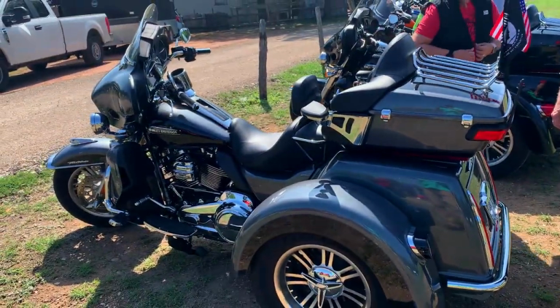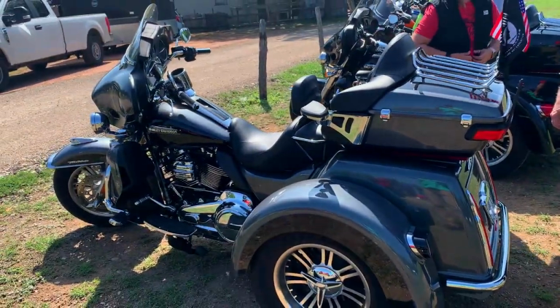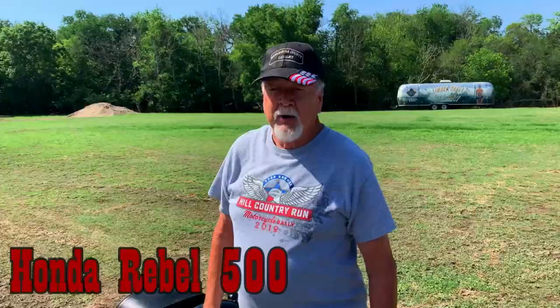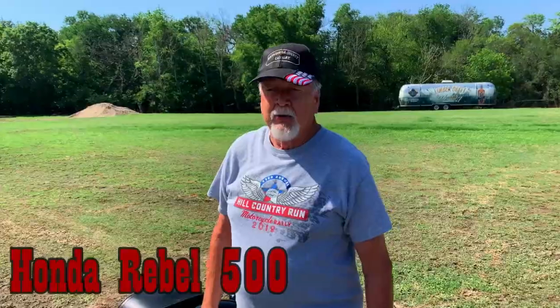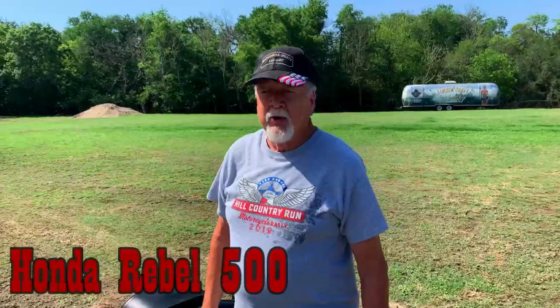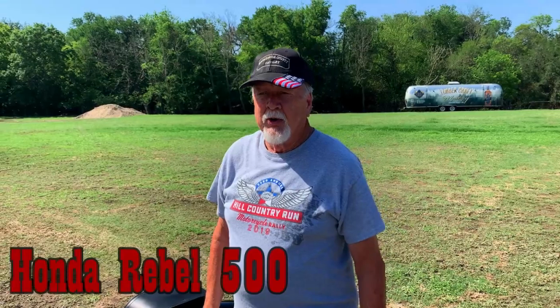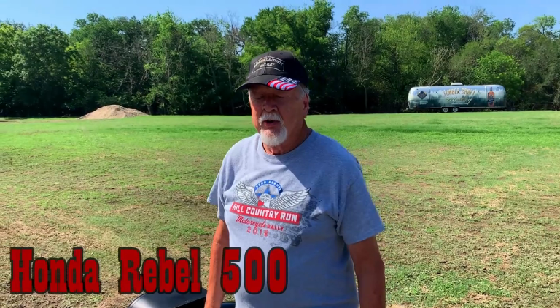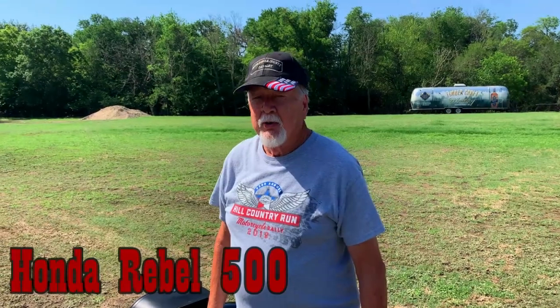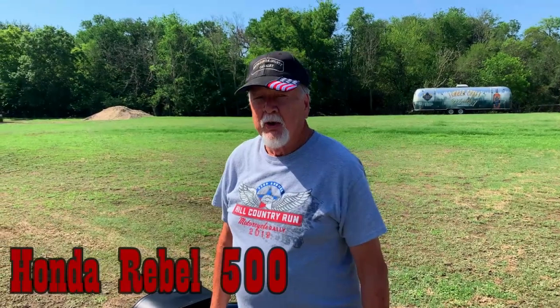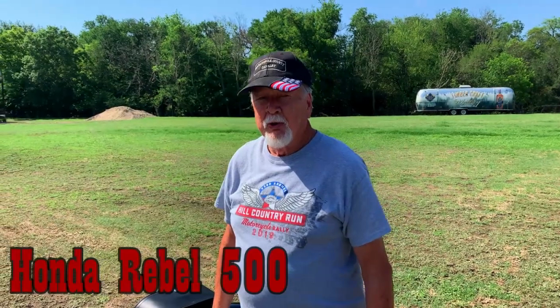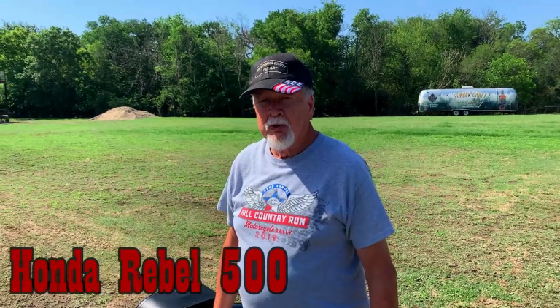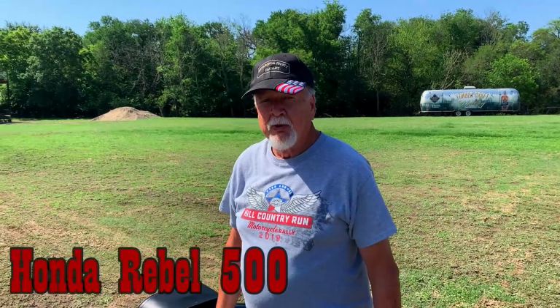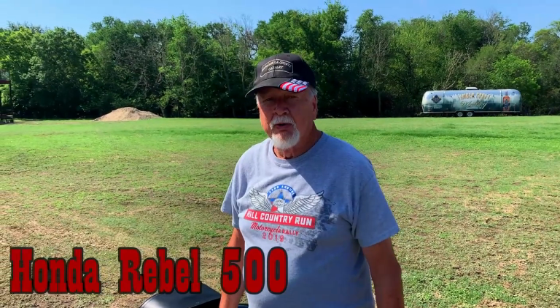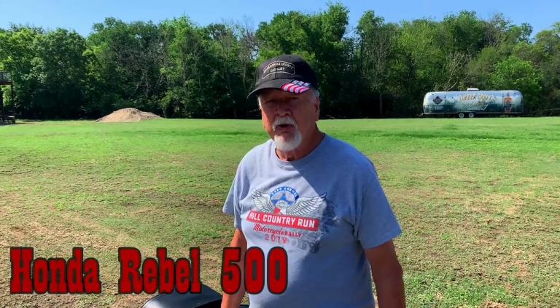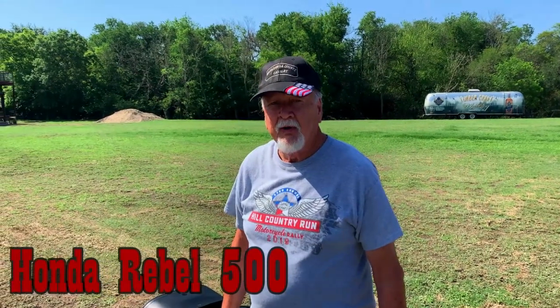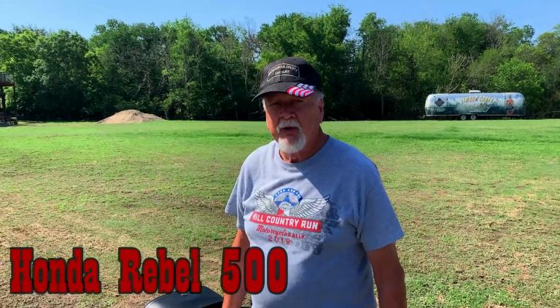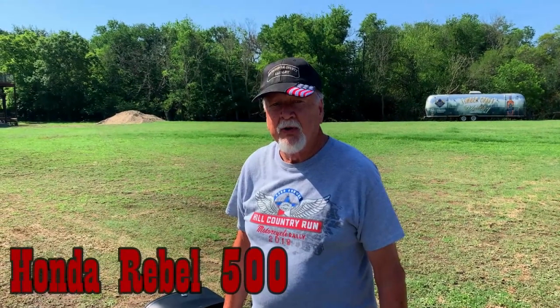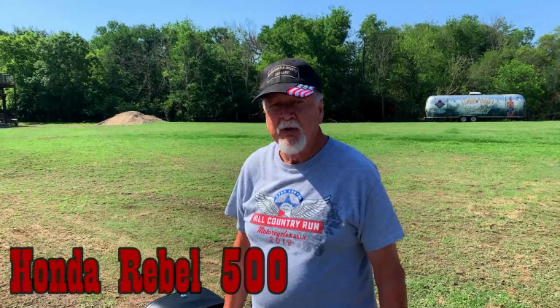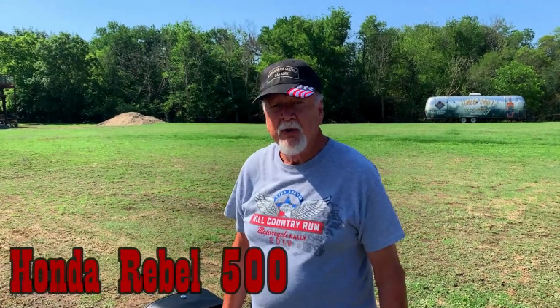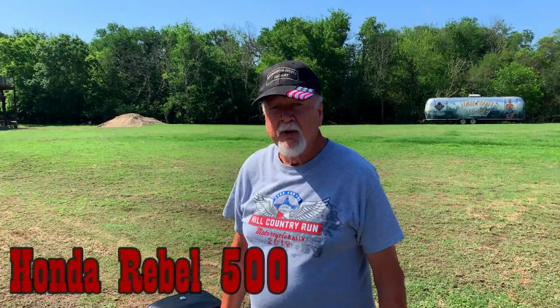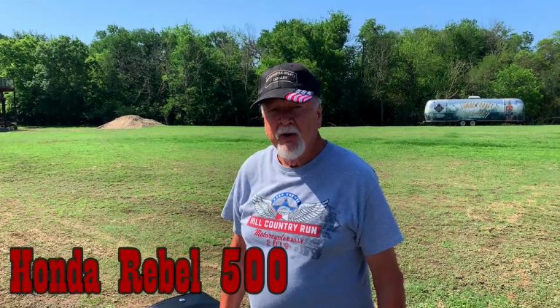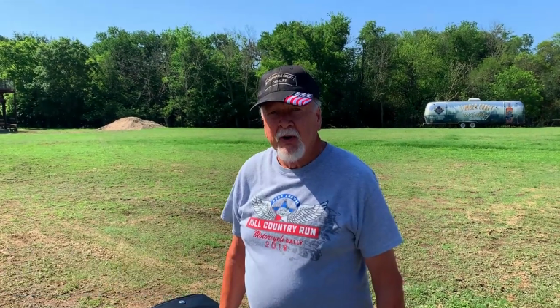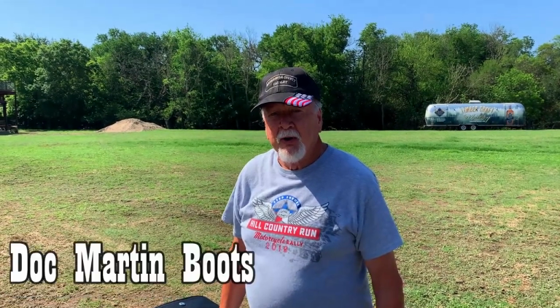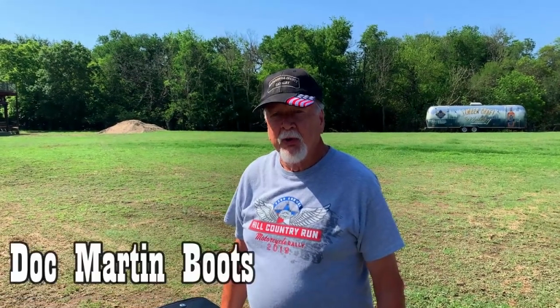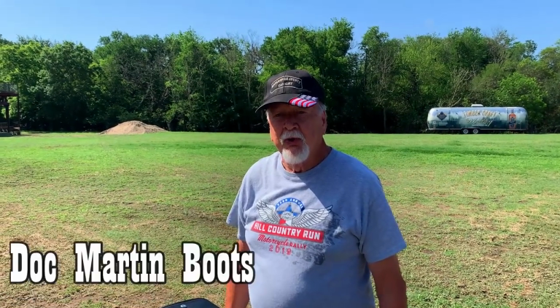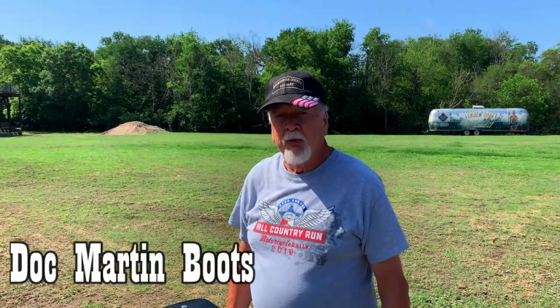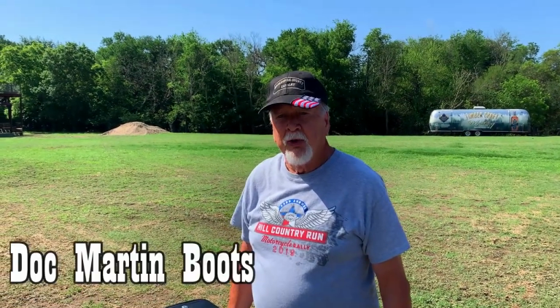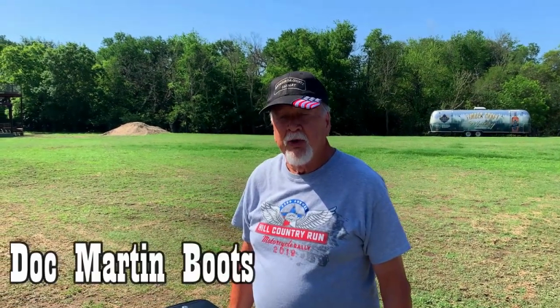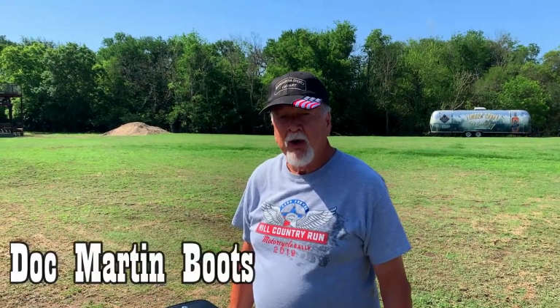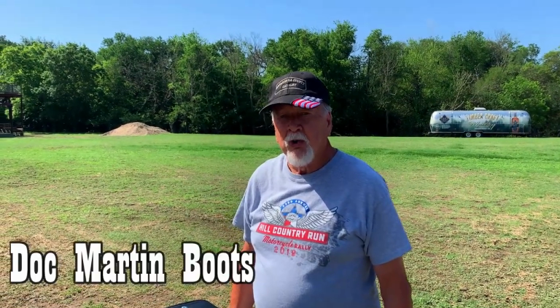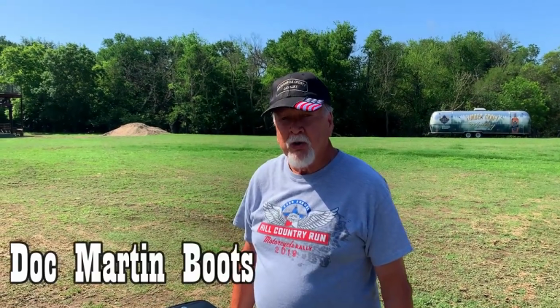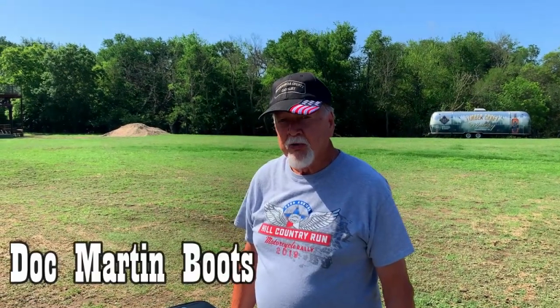It's a Honda Rebel 500. The boots I'm wearing are Doc Martens.